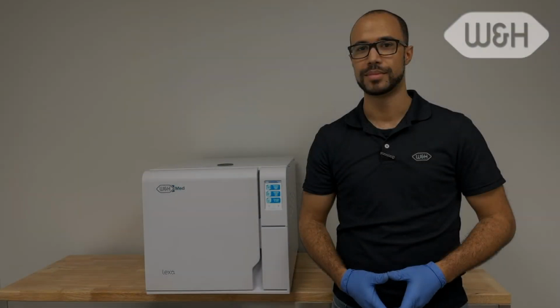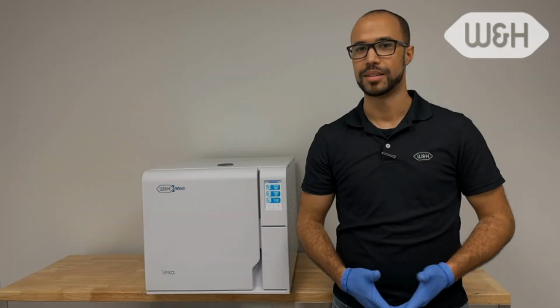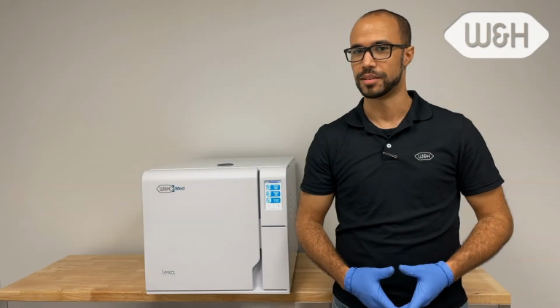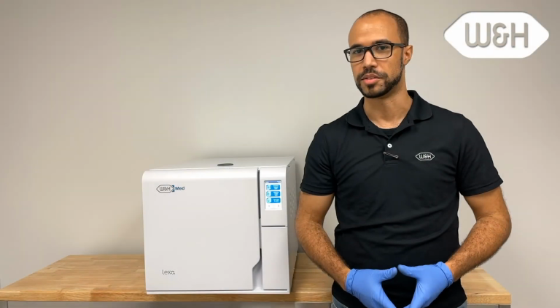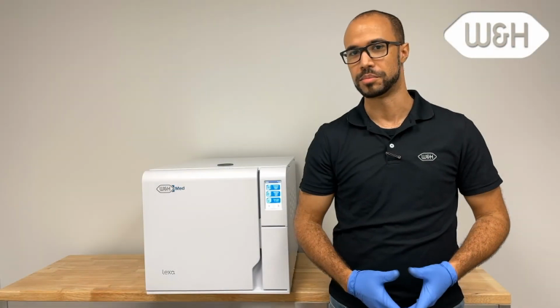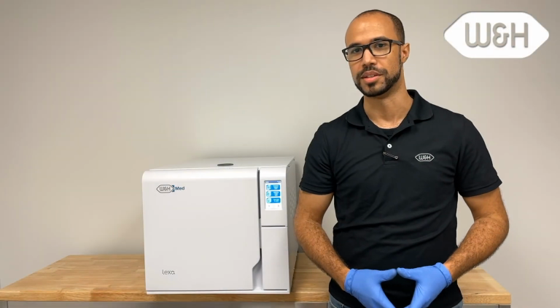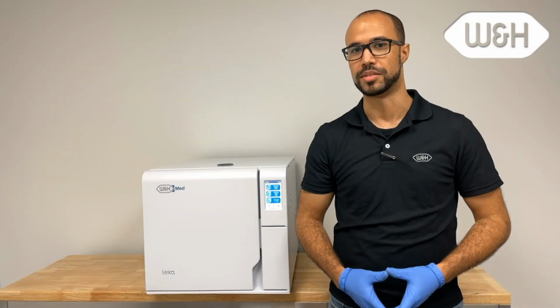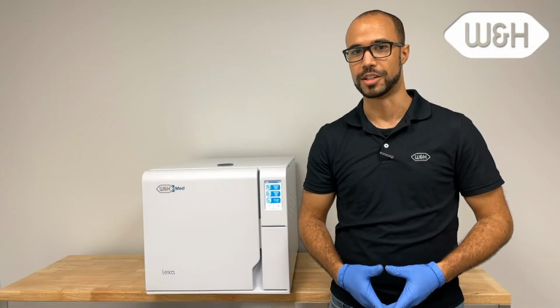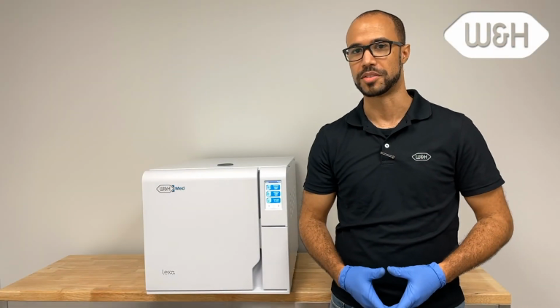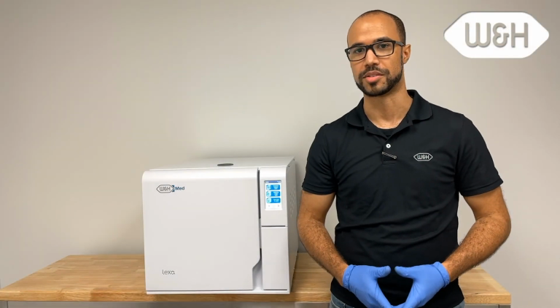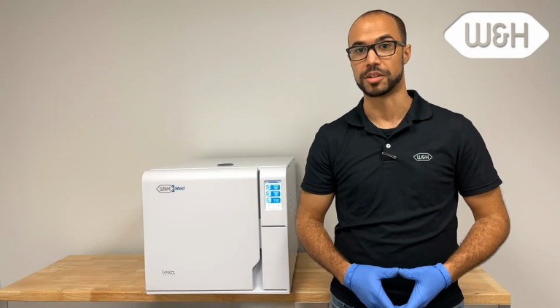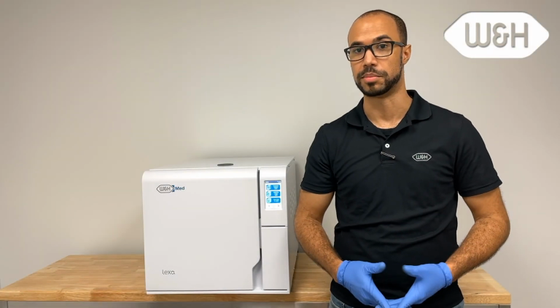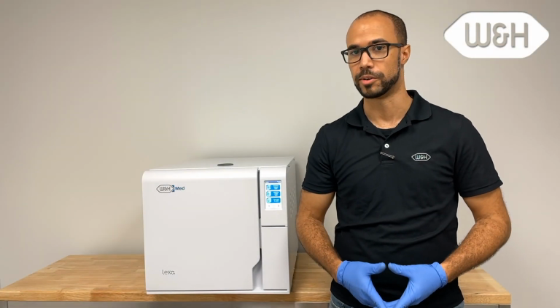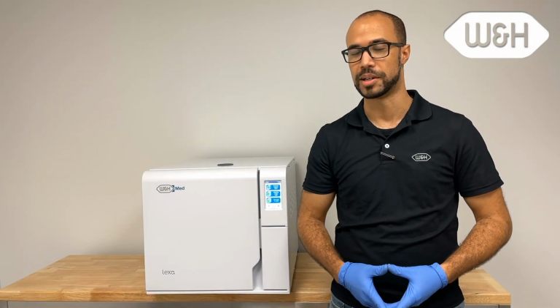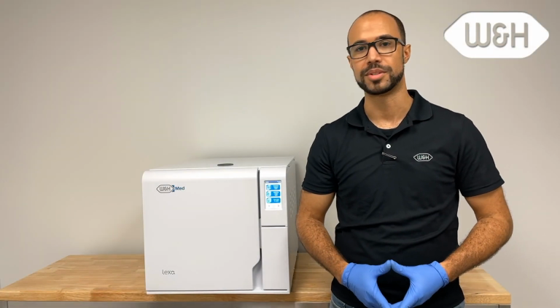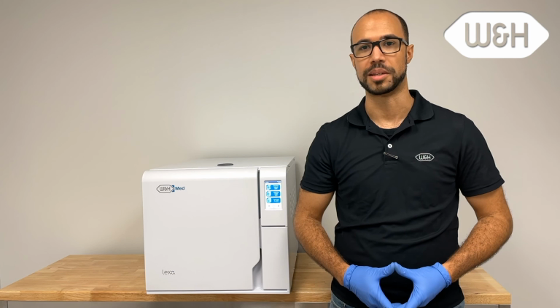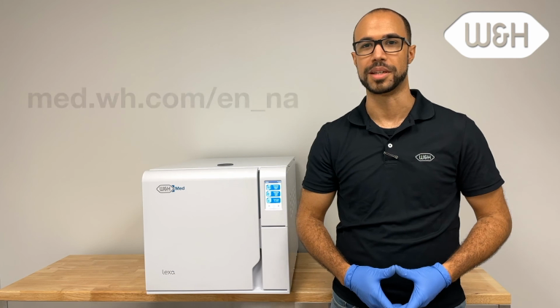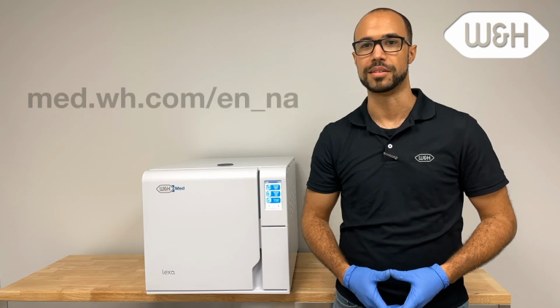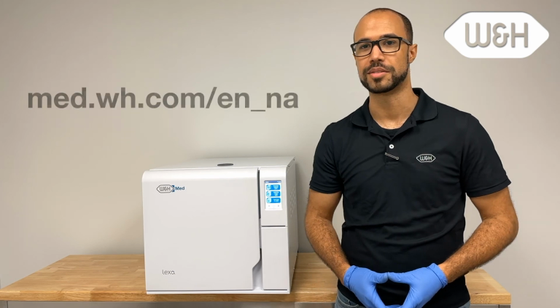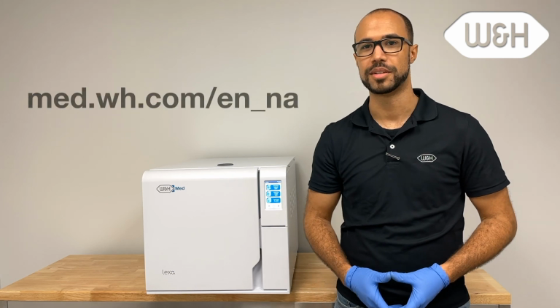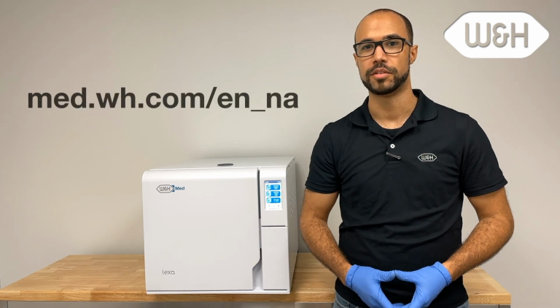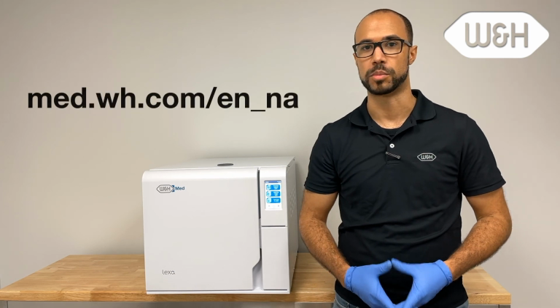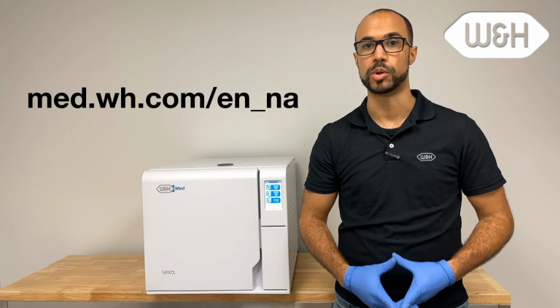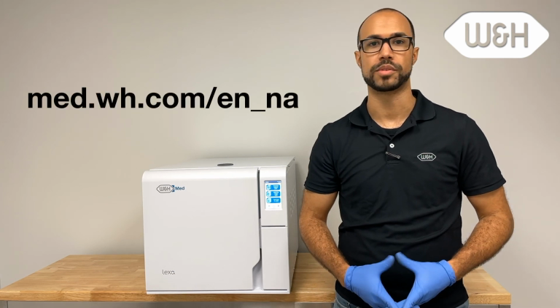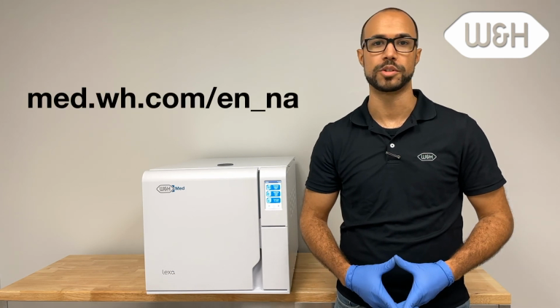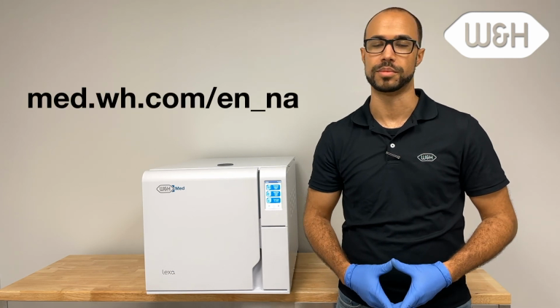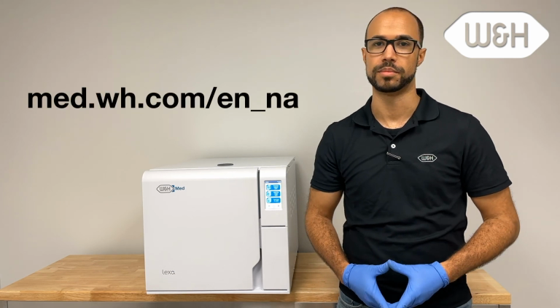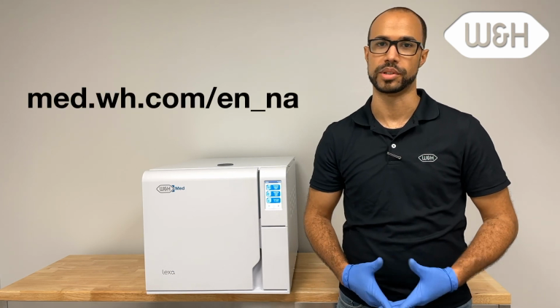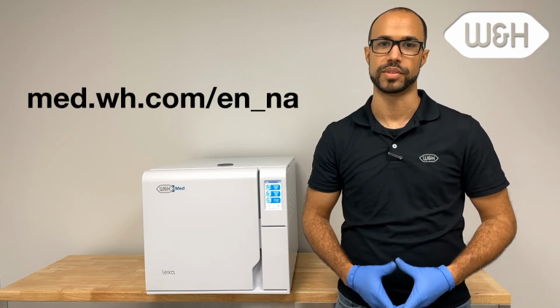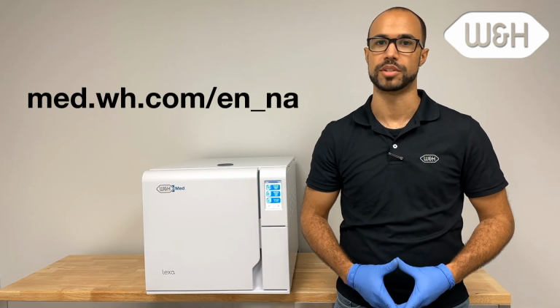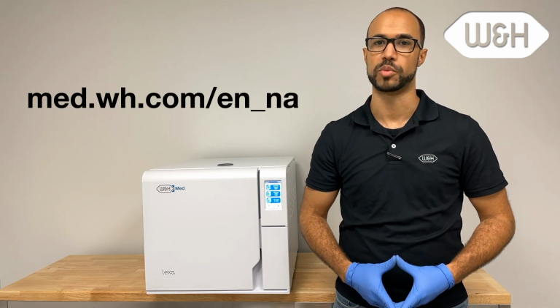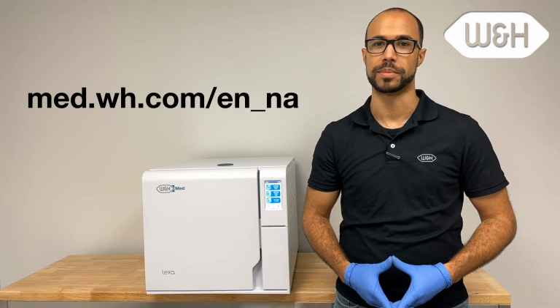This completes the Lexa cycle programs and maintenance. For more information, please visit our webpage.